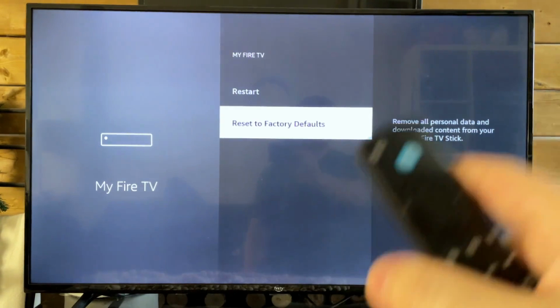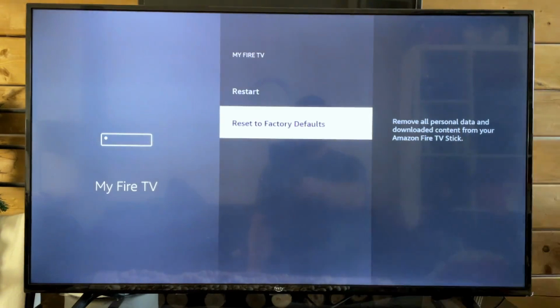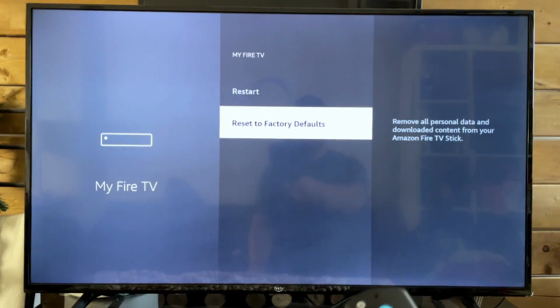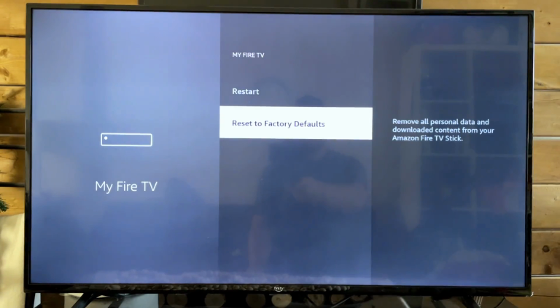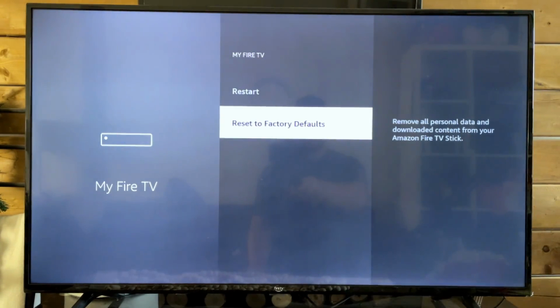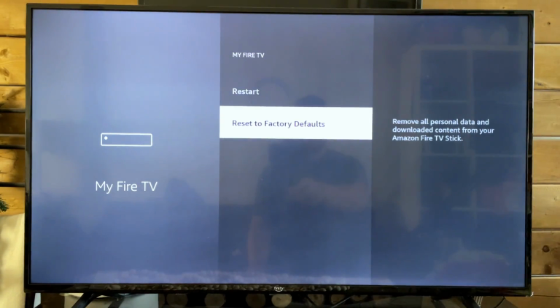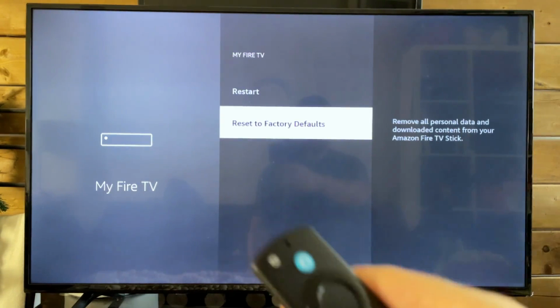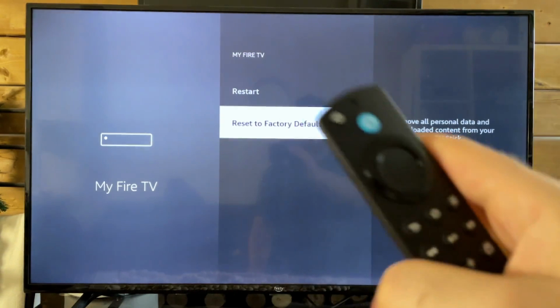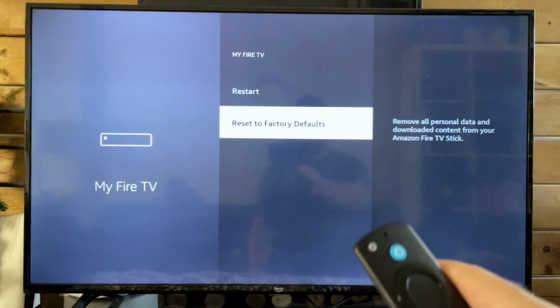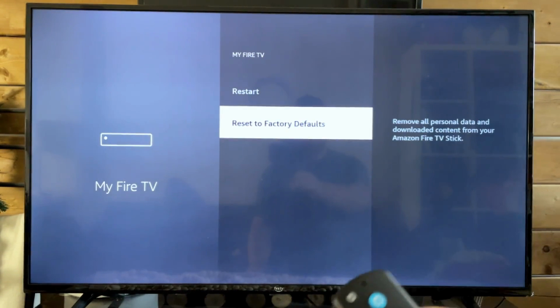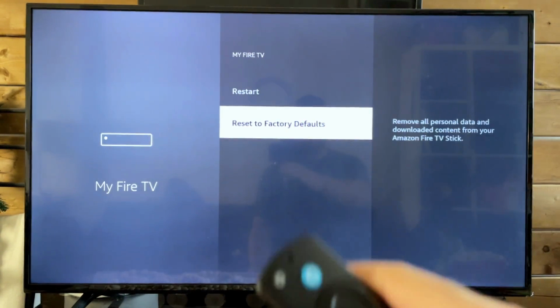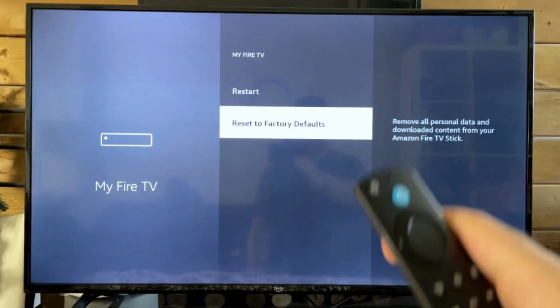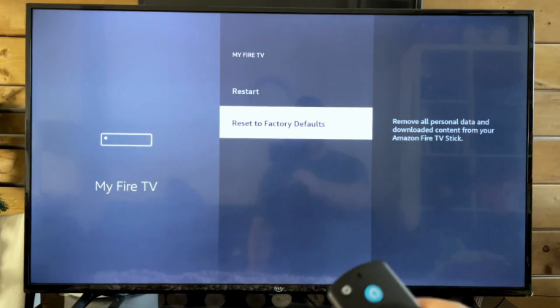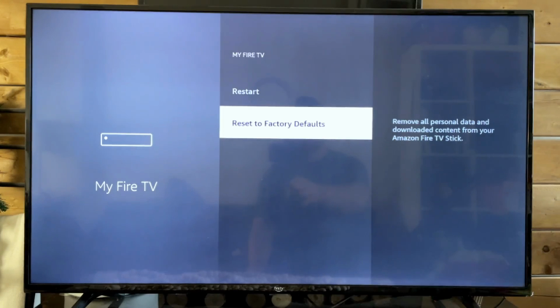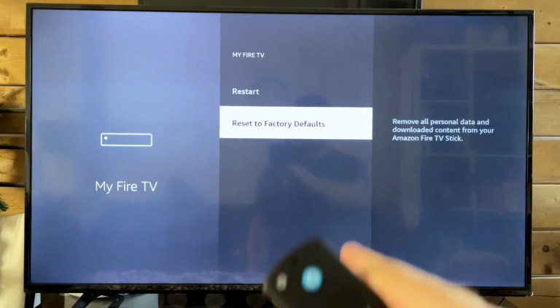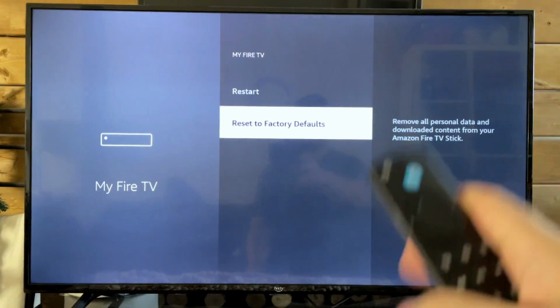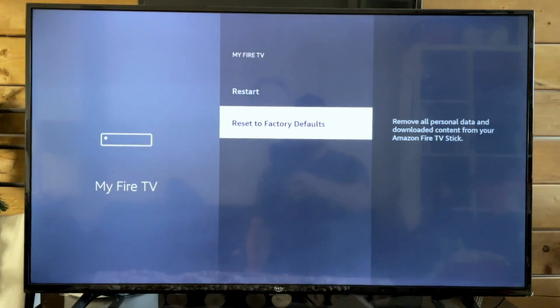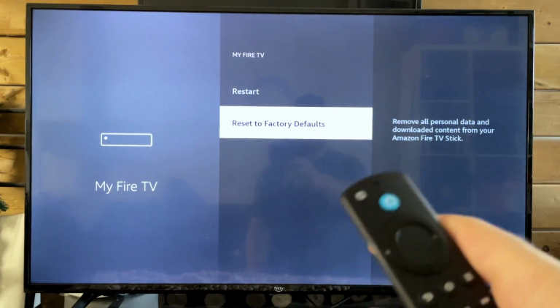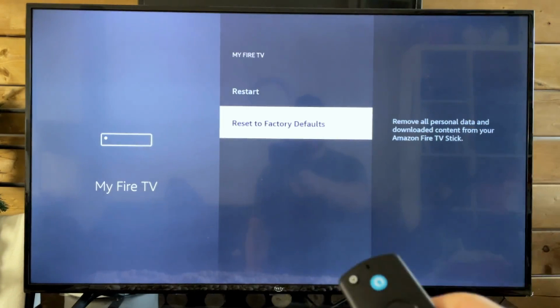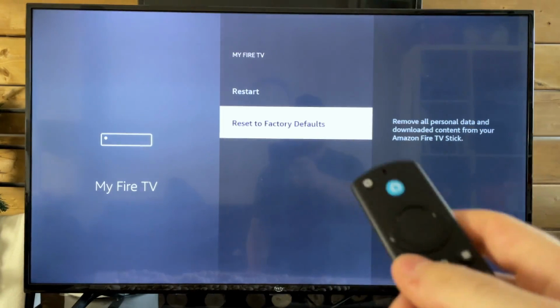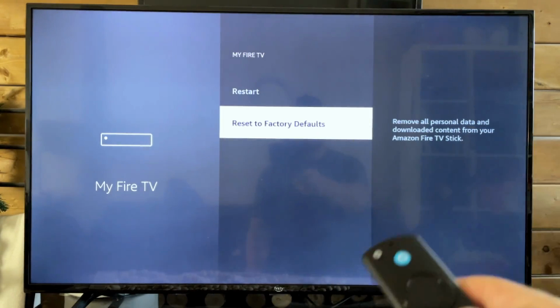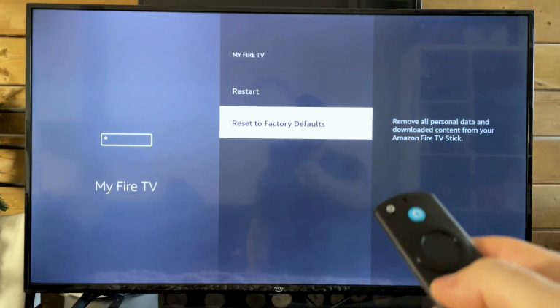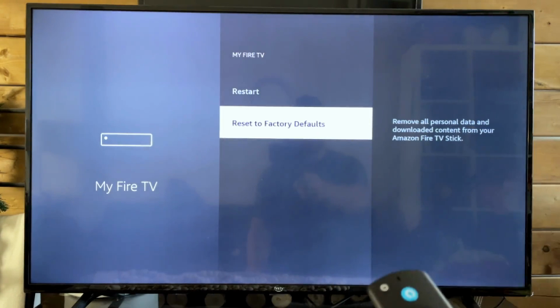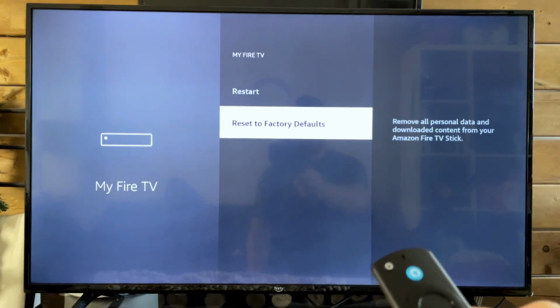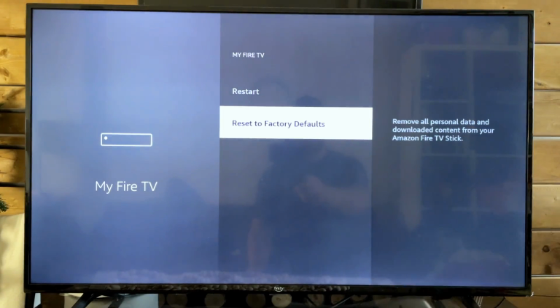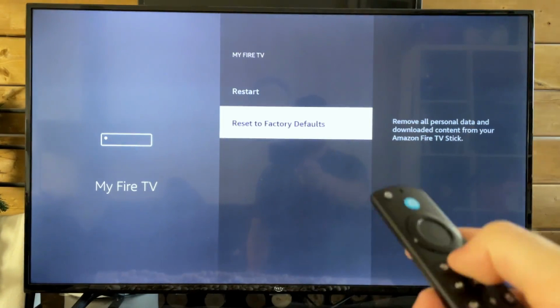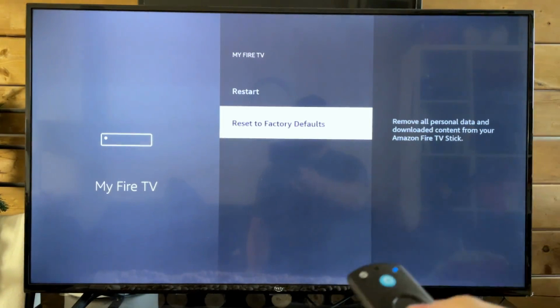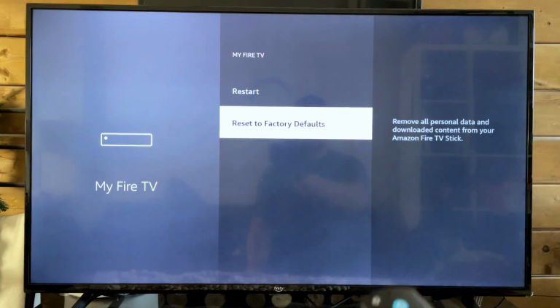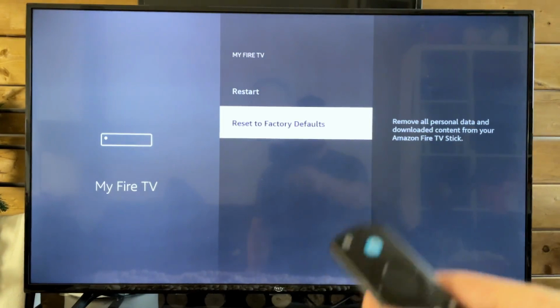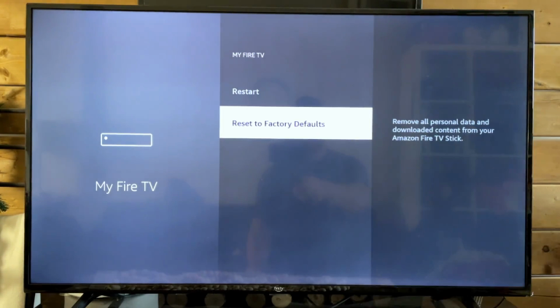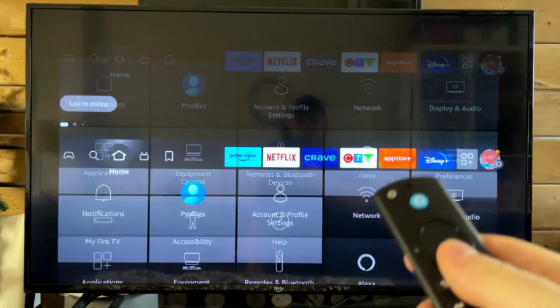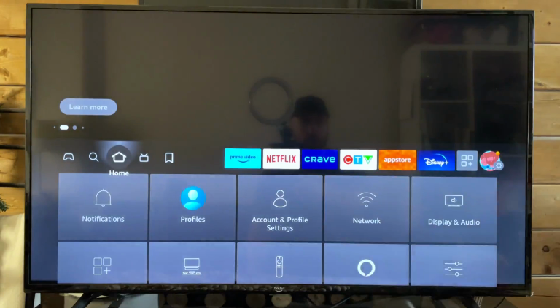Do bear in mind this is going to delete all your data and all your apps, and you're going to have to sign back into everything. But that's kind of a last resort.